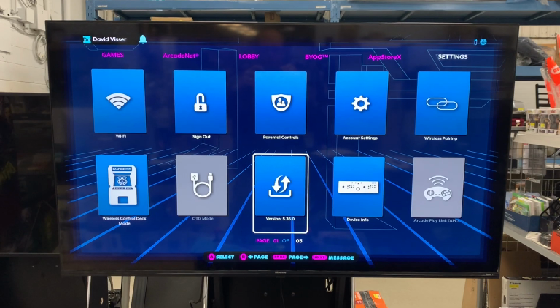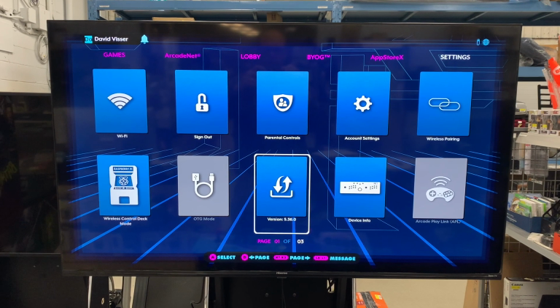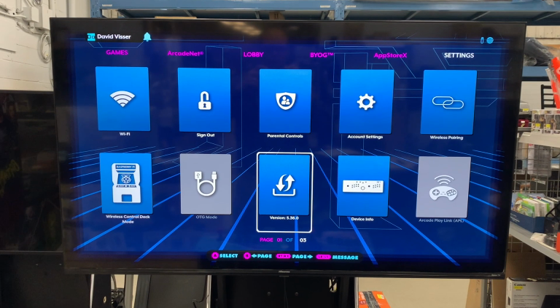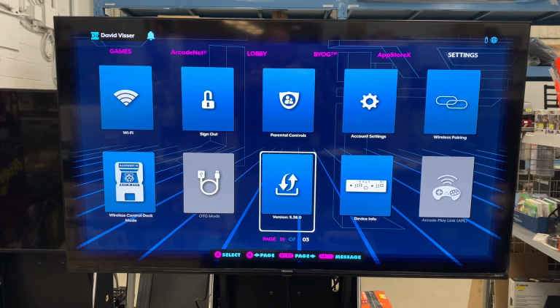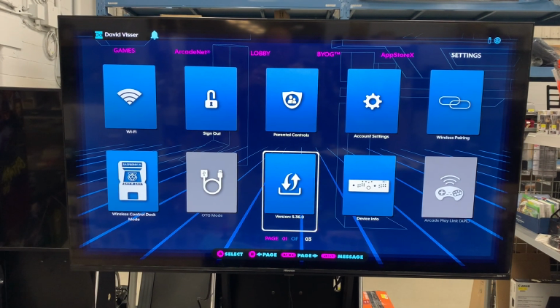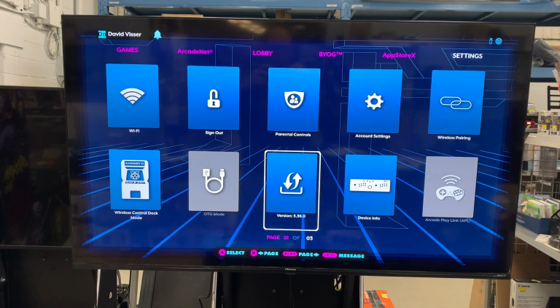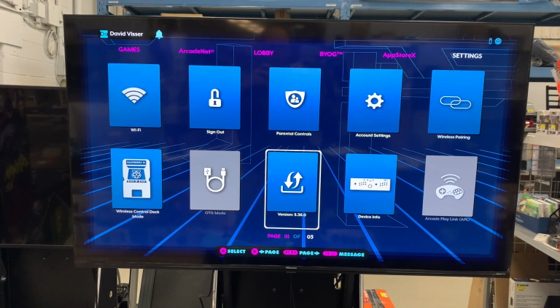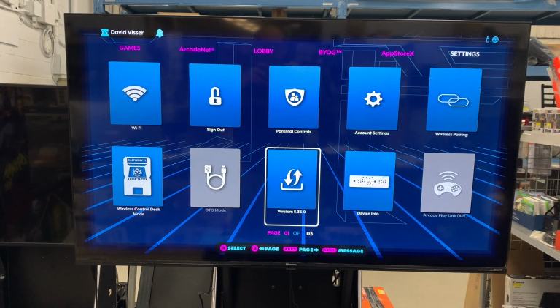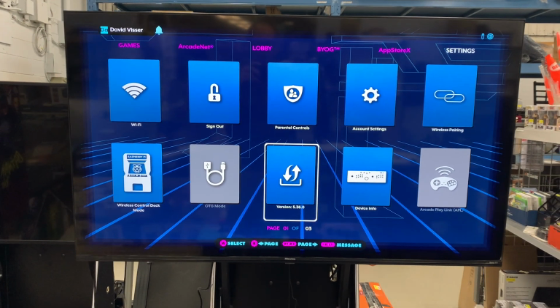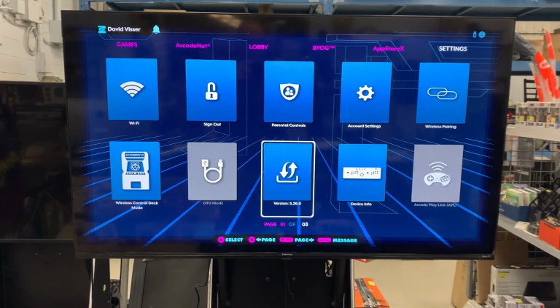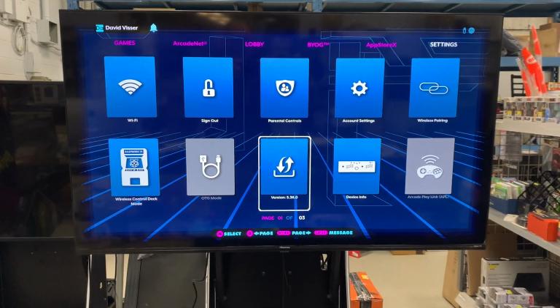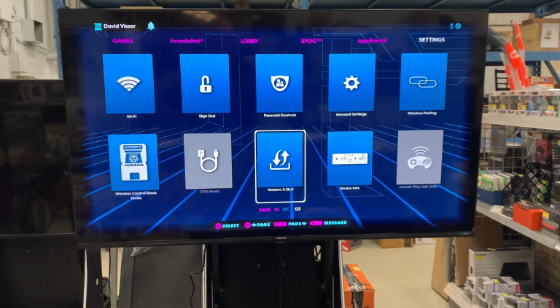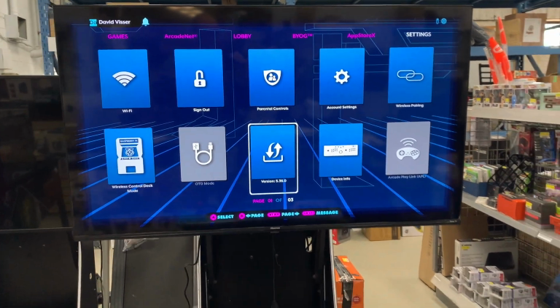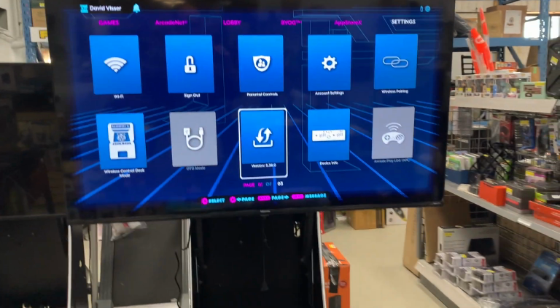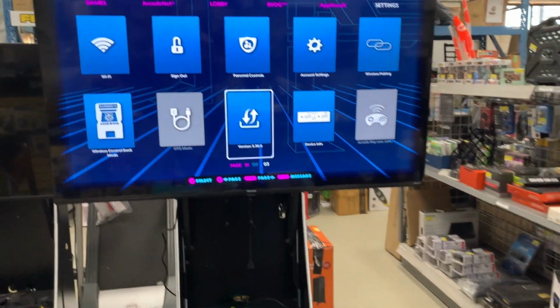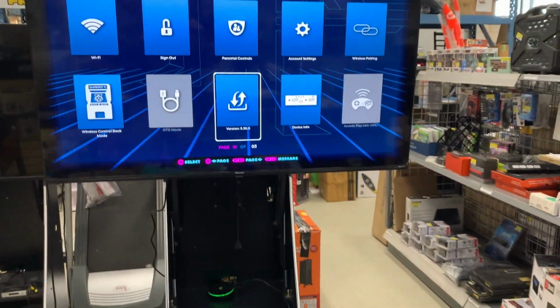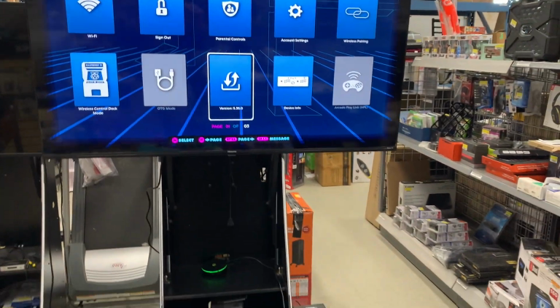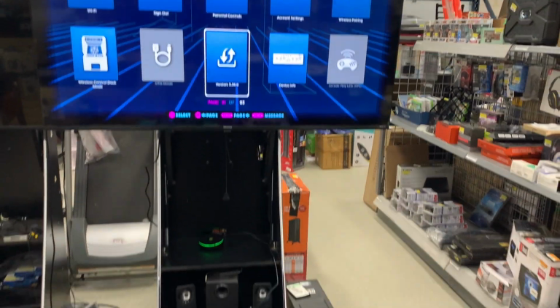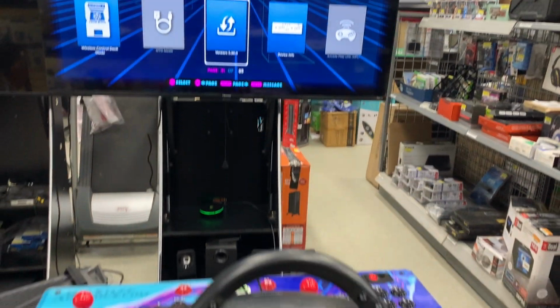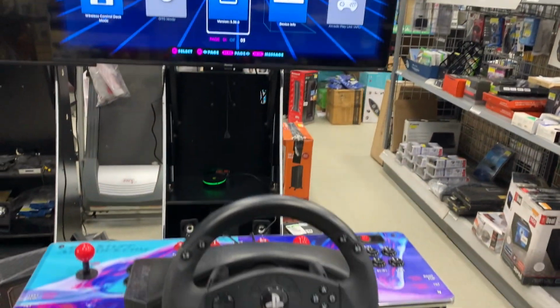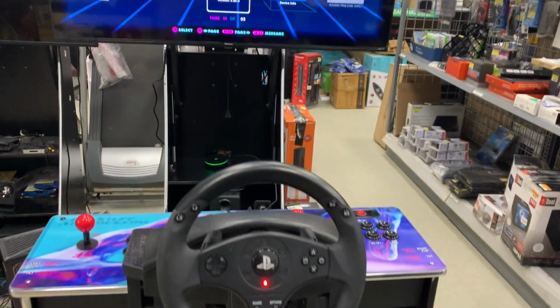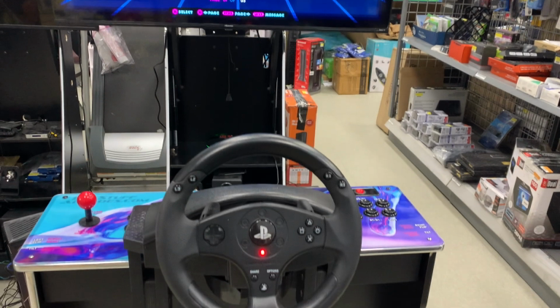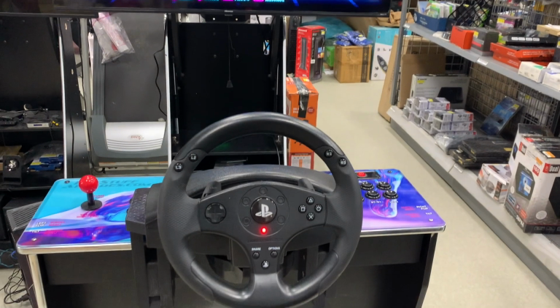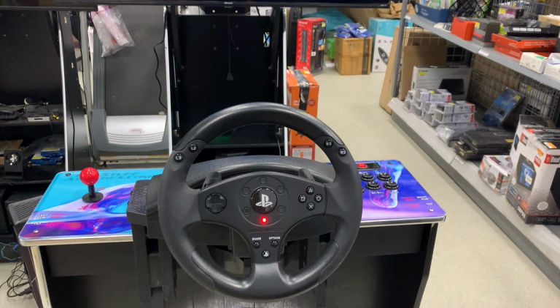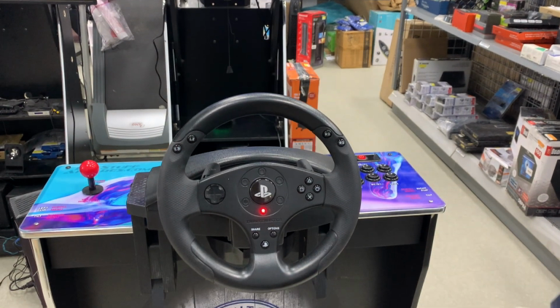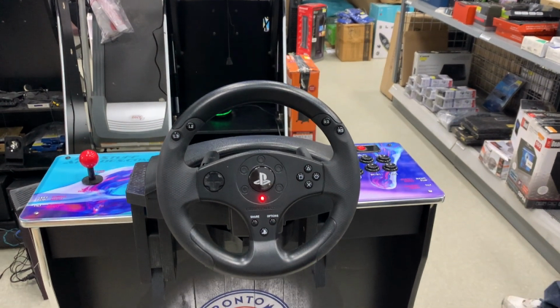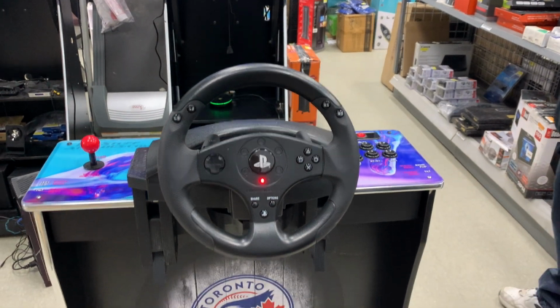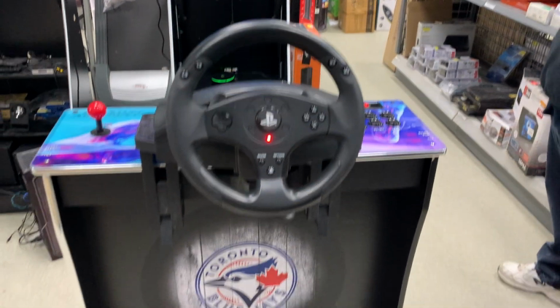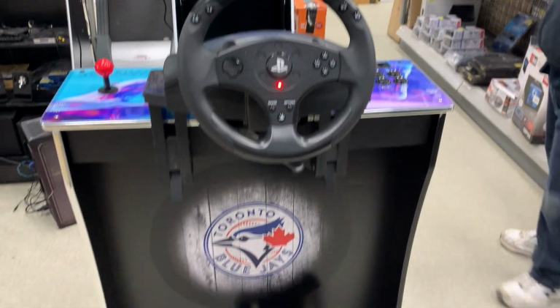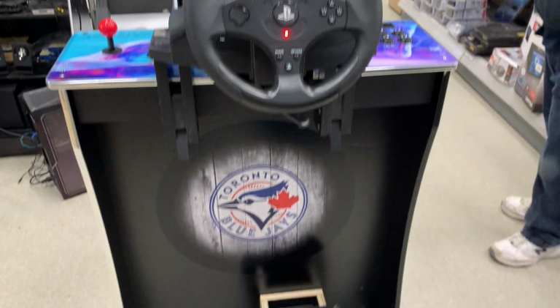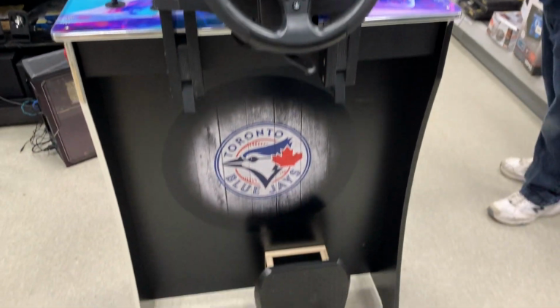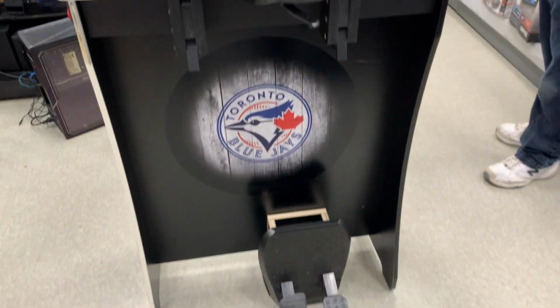Just a quick video to show how to configure the Thrustmaster T80 PlayStation steering wheel for CoinOpsX.